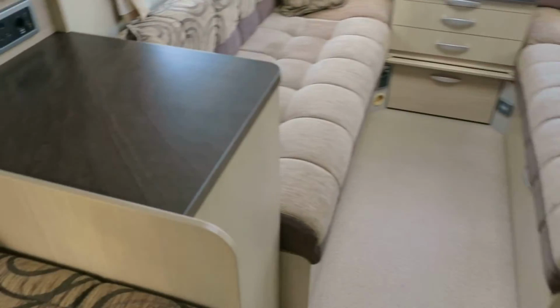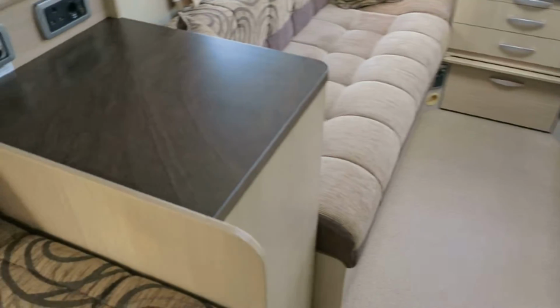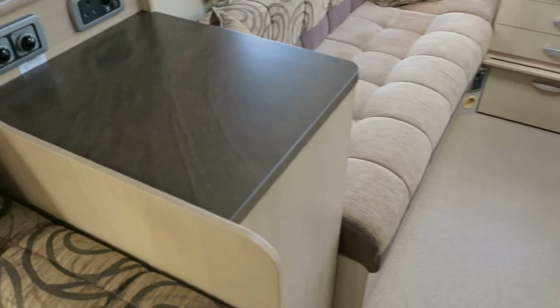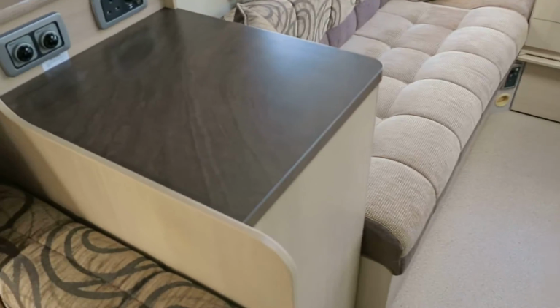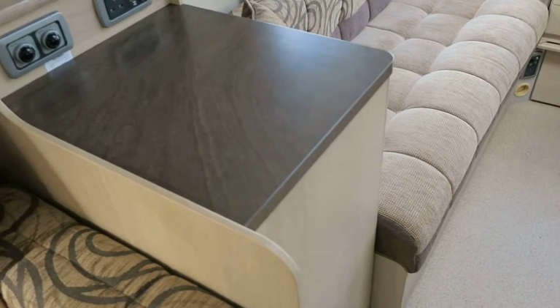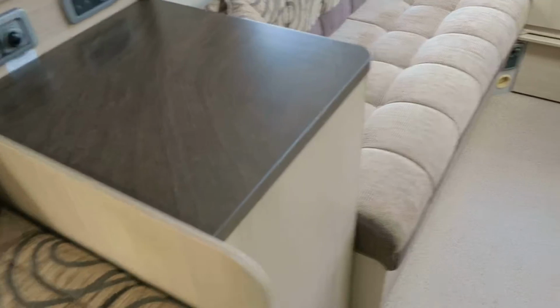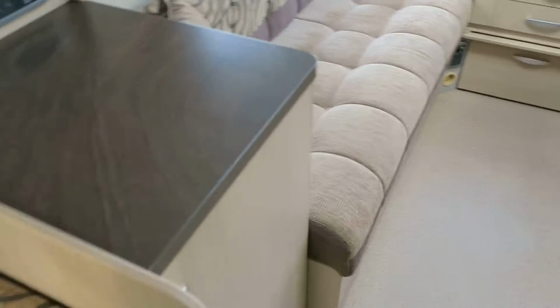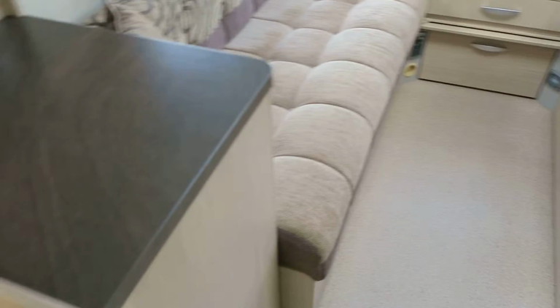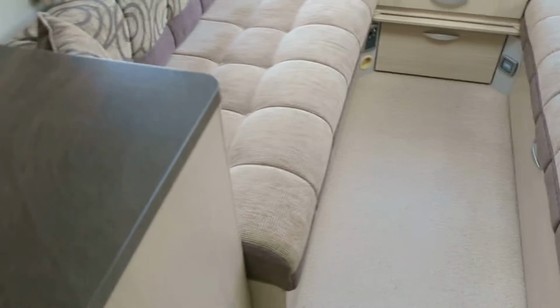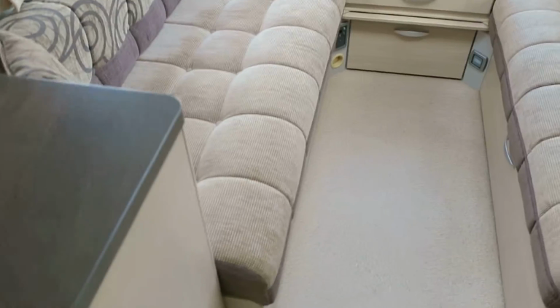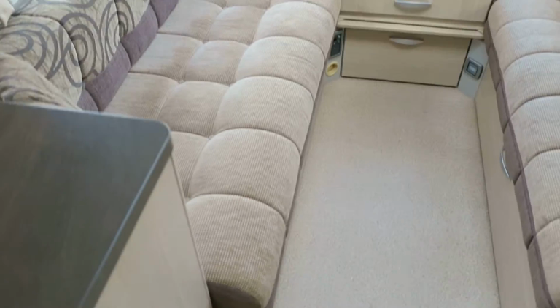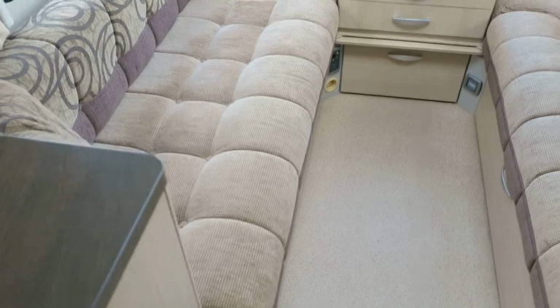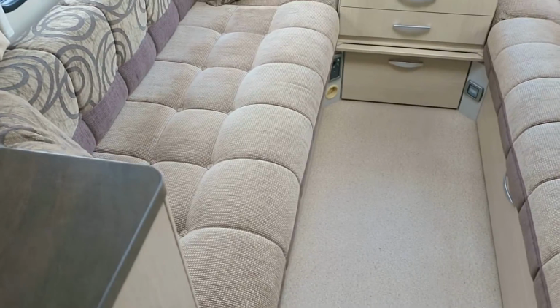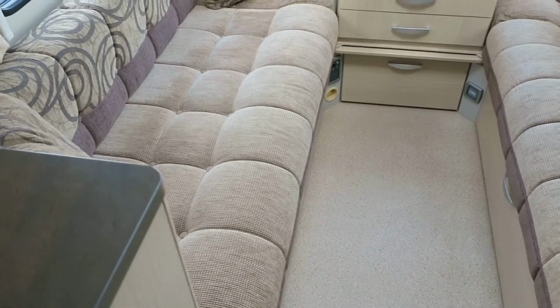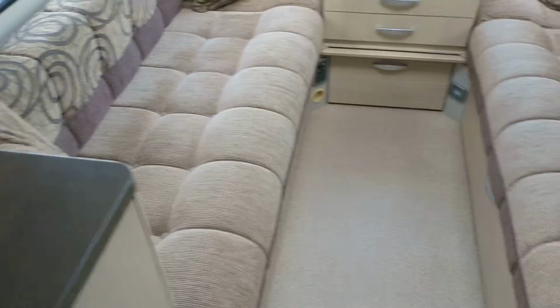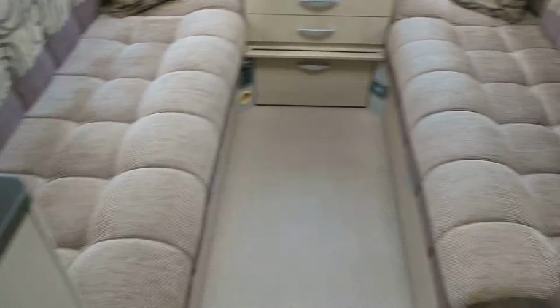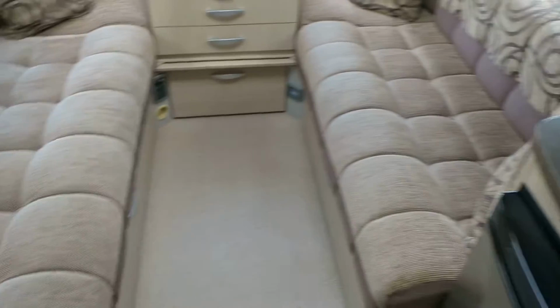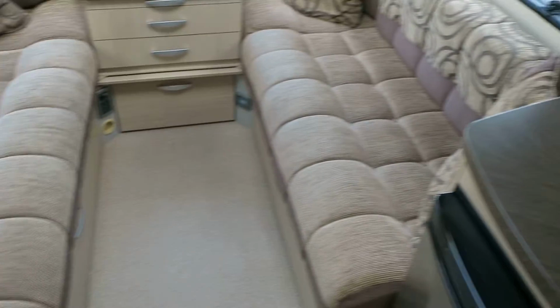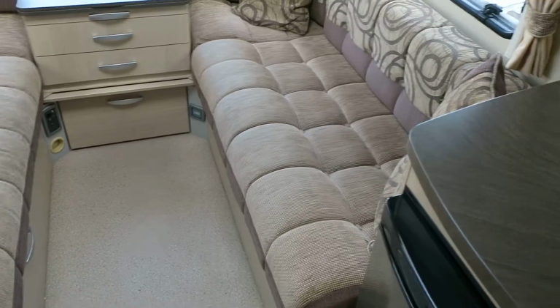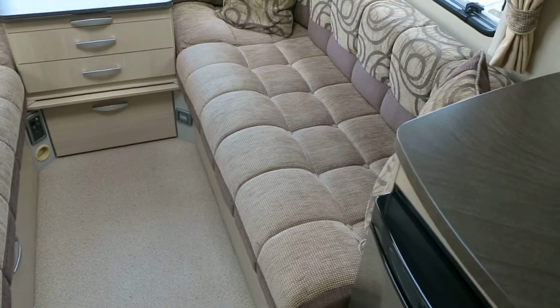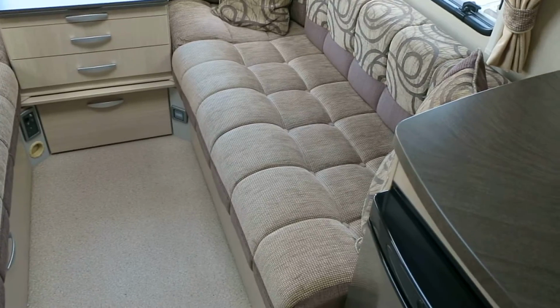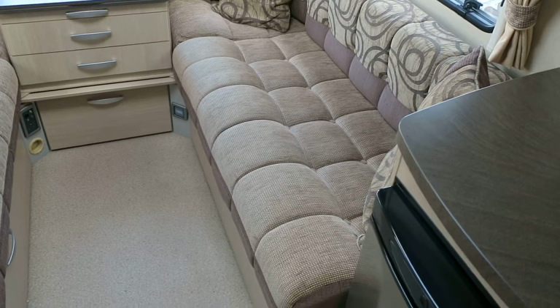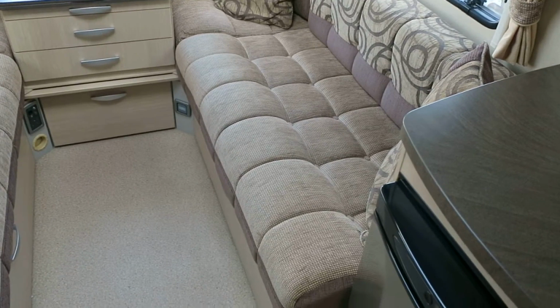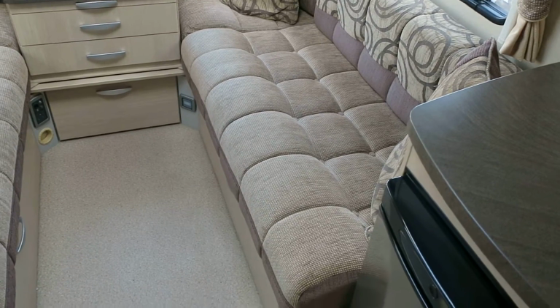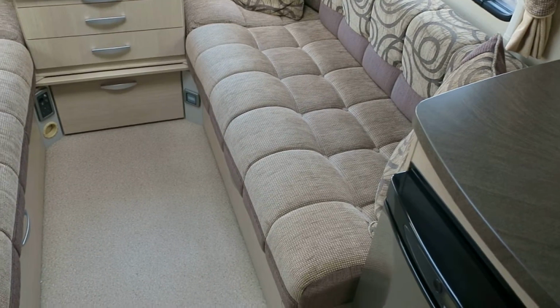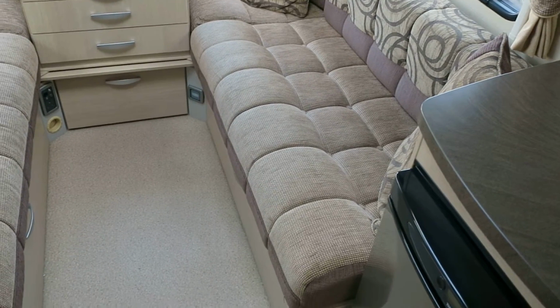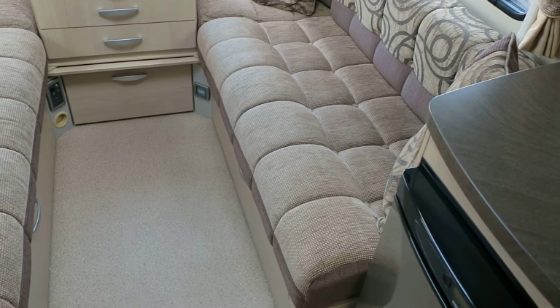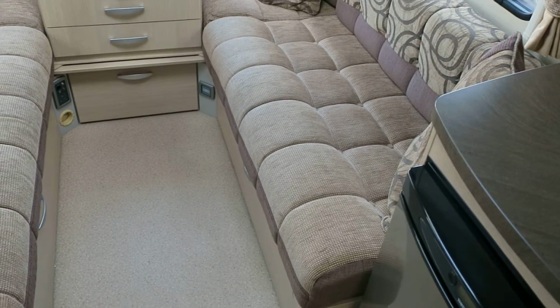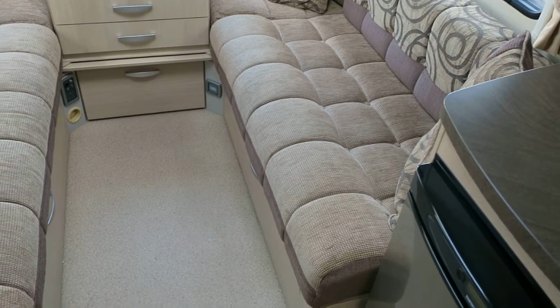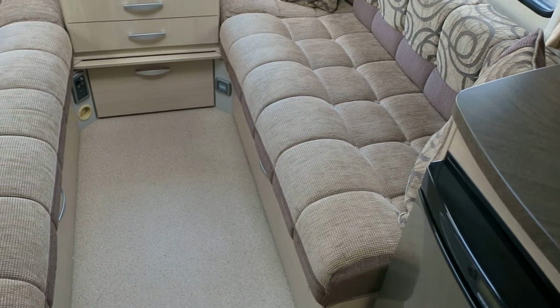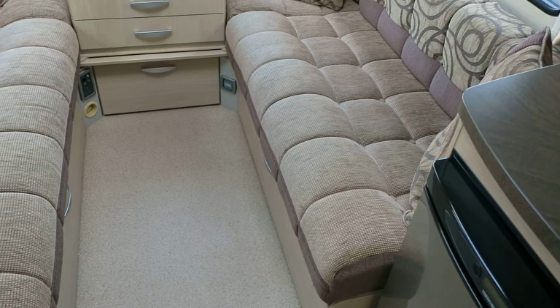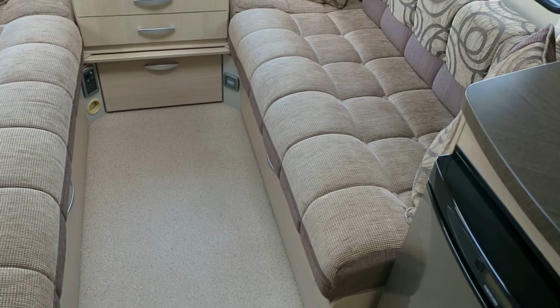Look at the storage — it's everywhere as far as the eye can see. More work surface too. And there are two large front bunks which will easily make into a double bed.